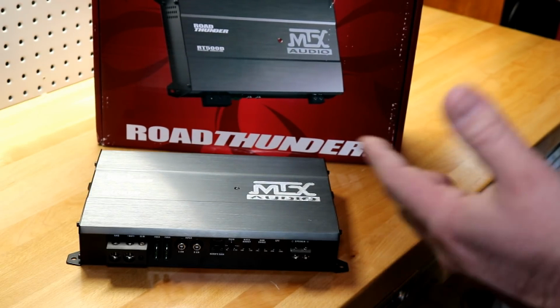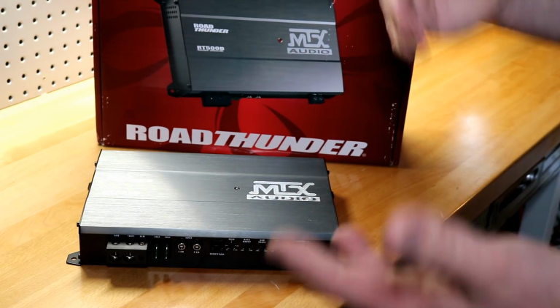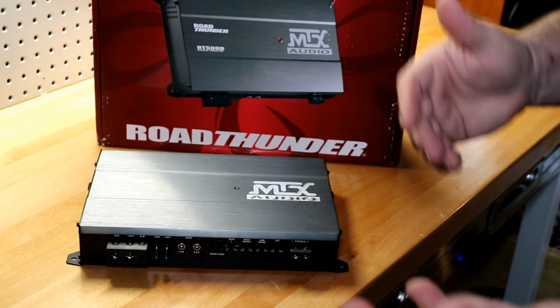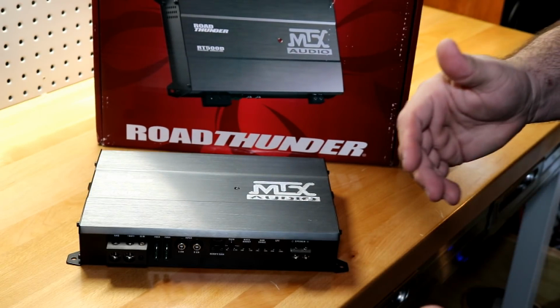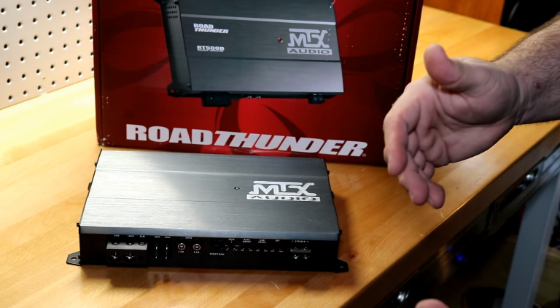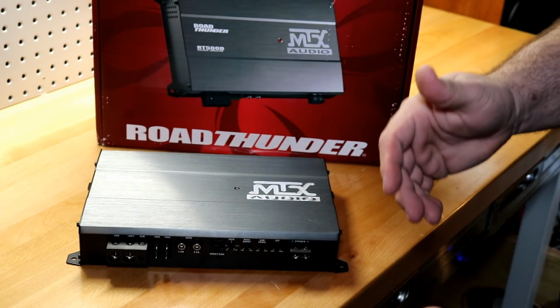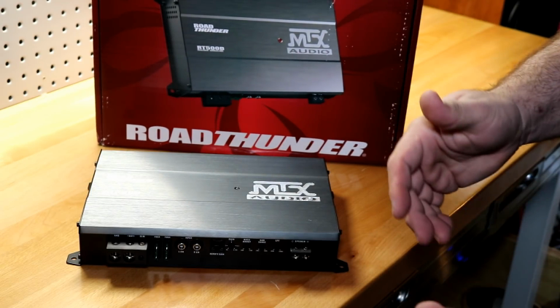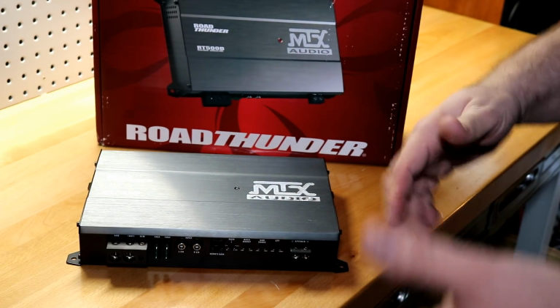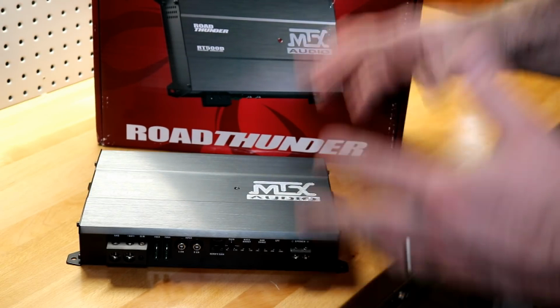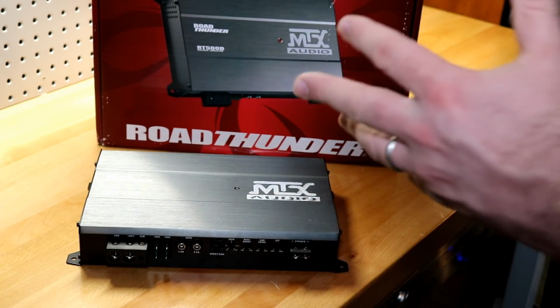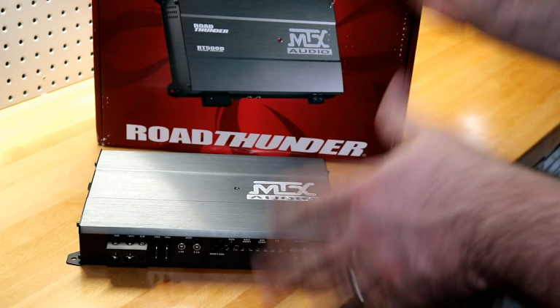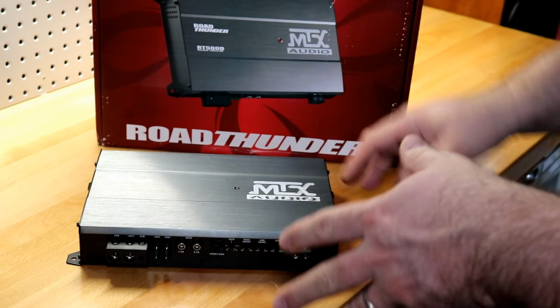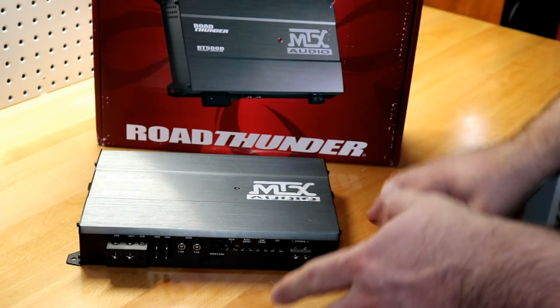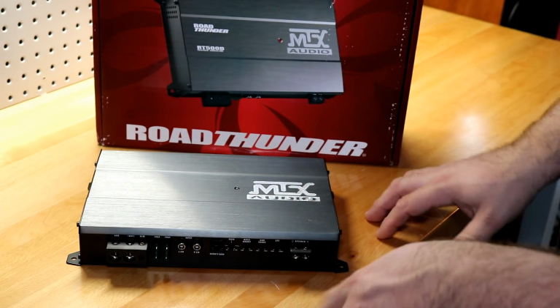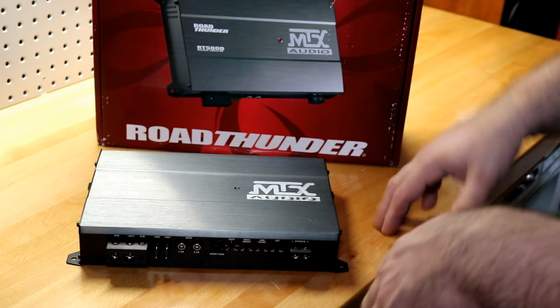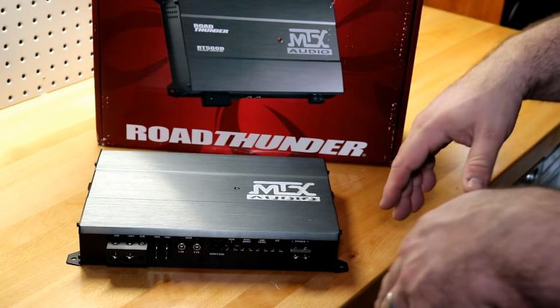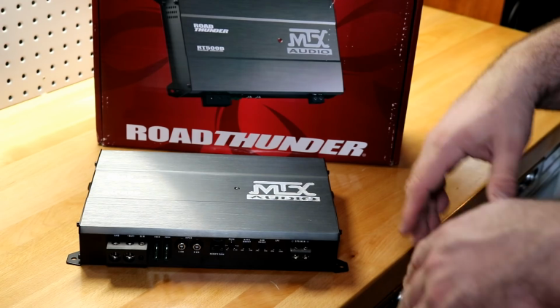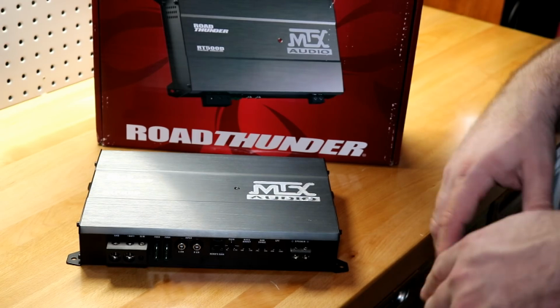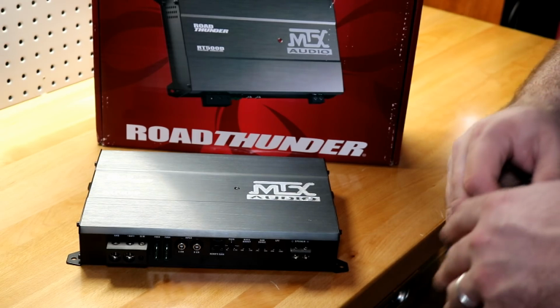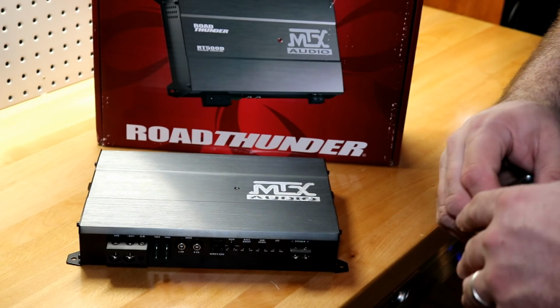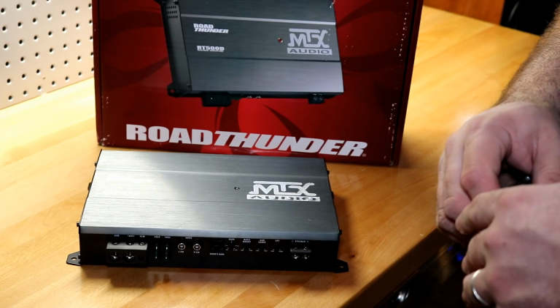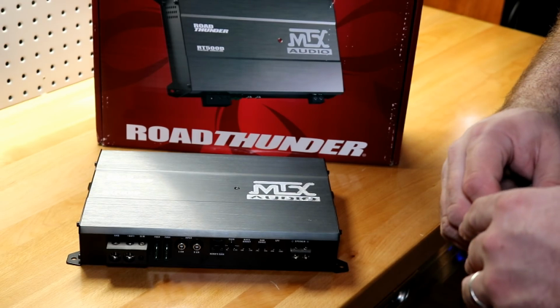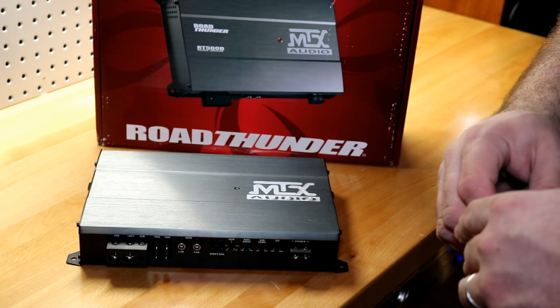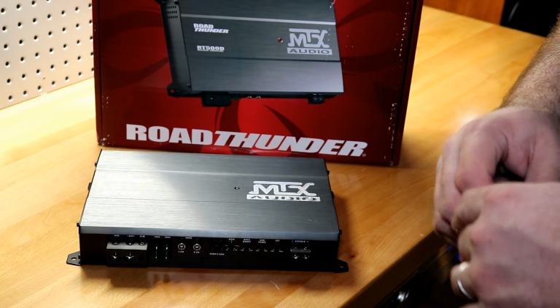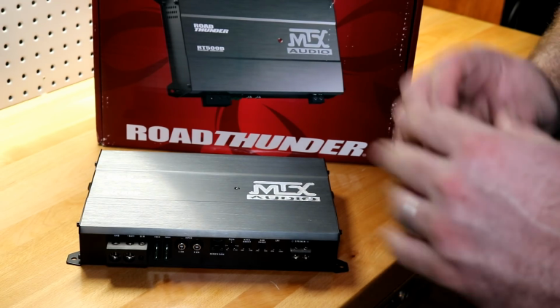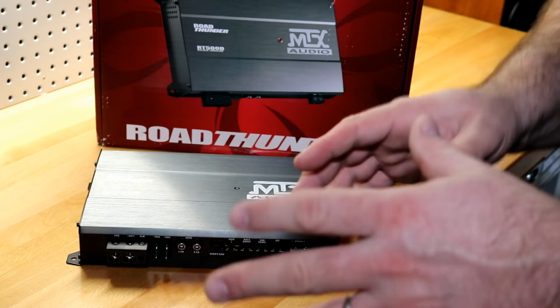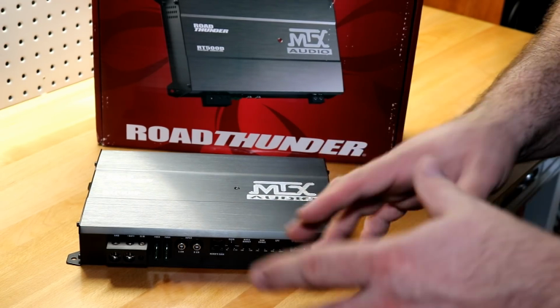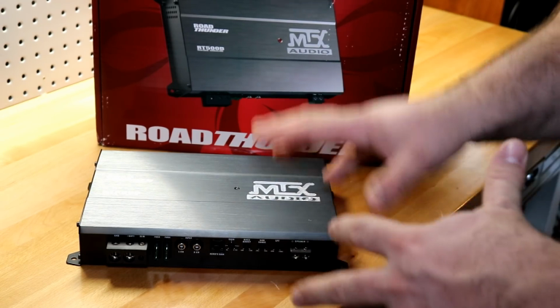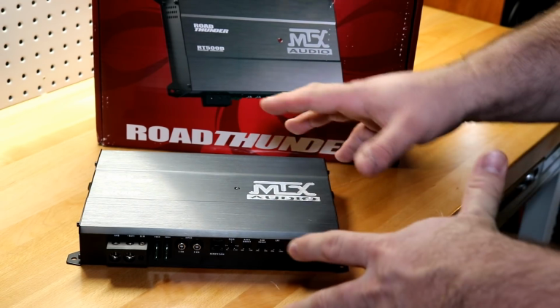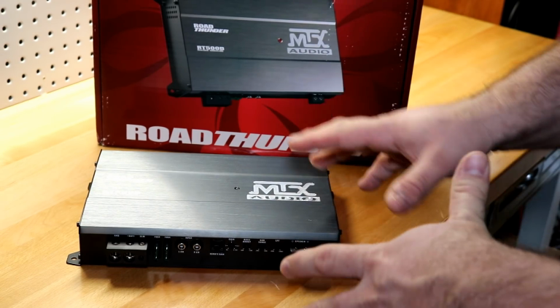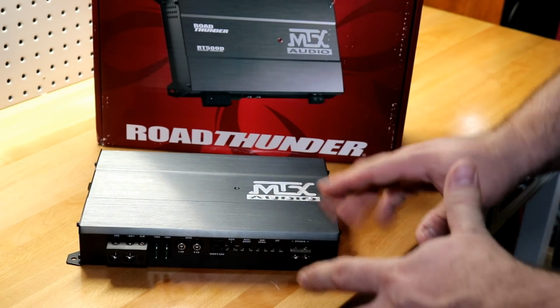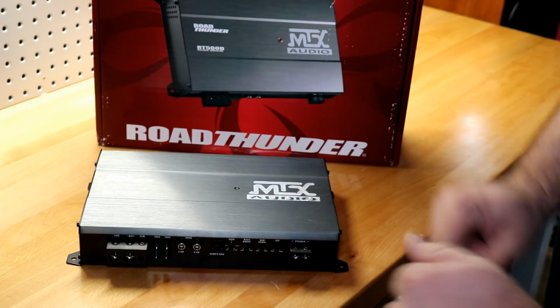That's it for me for now, folks. Thanks for watching. I'll see you next time — until then, I've got more amps to test.